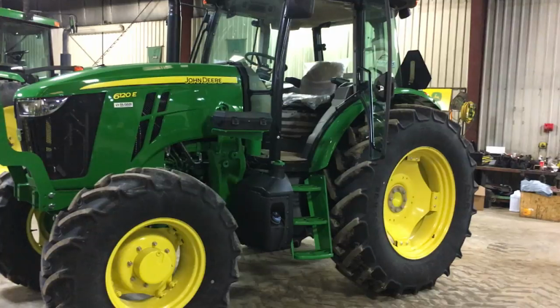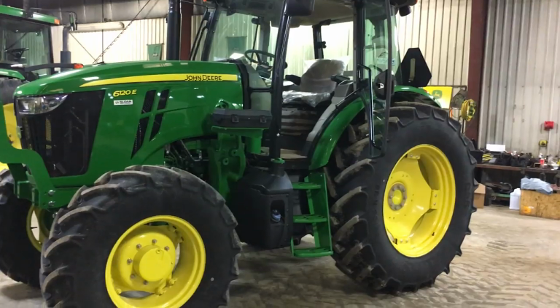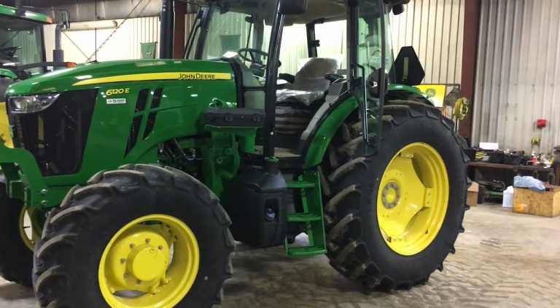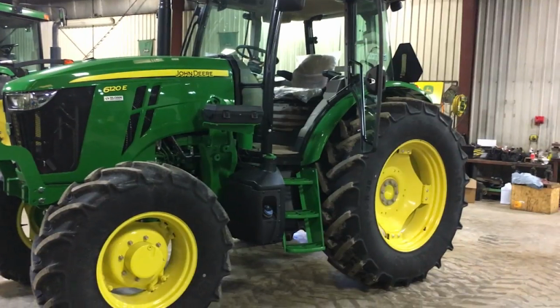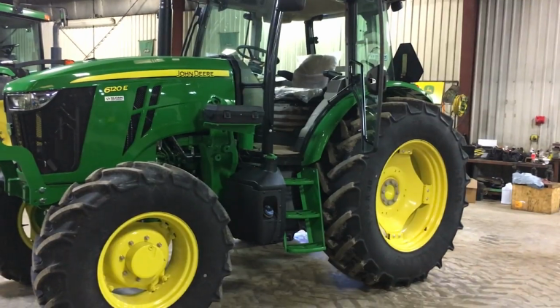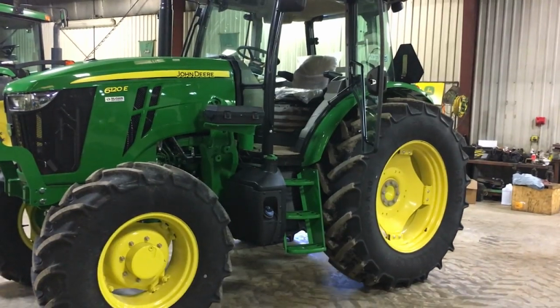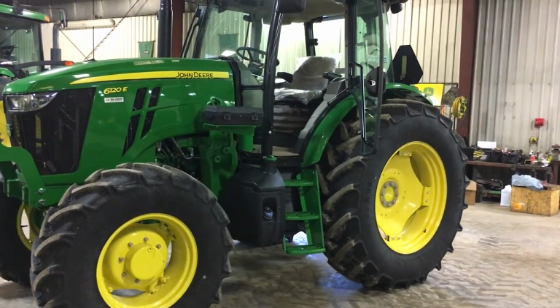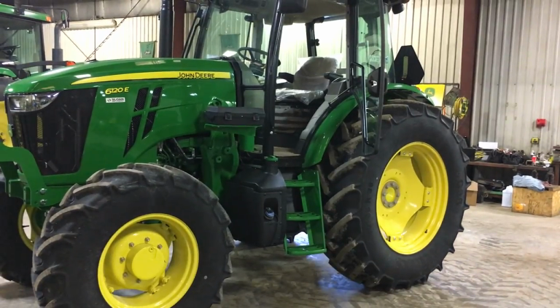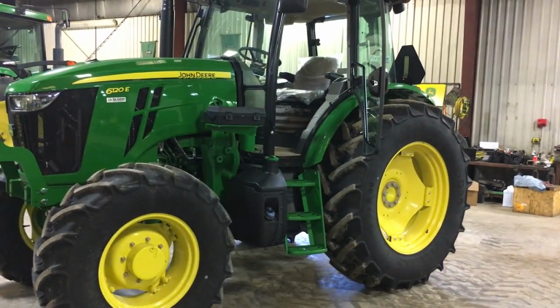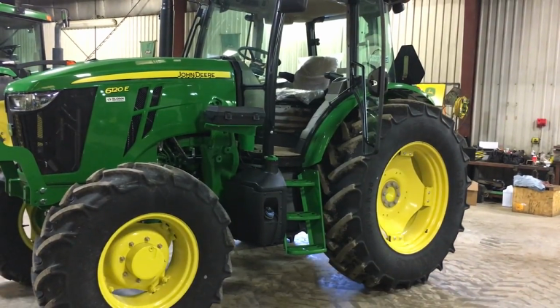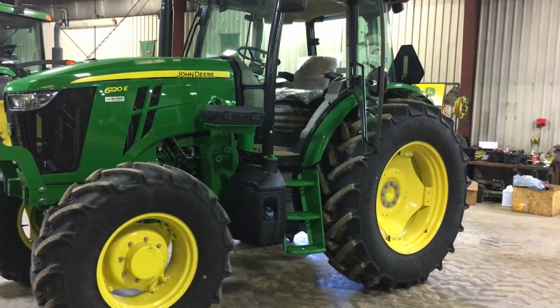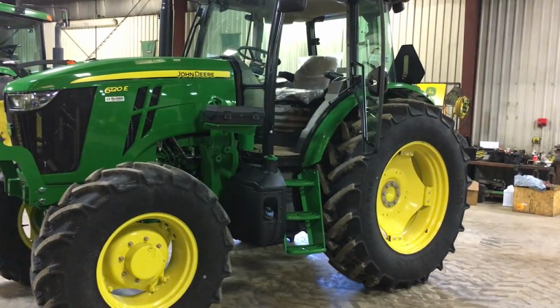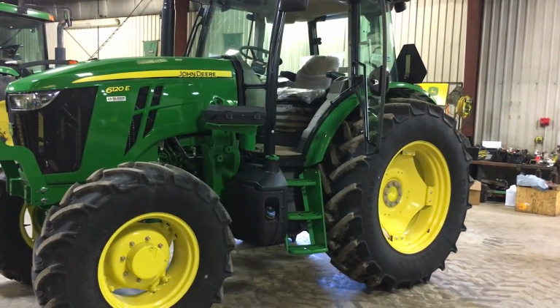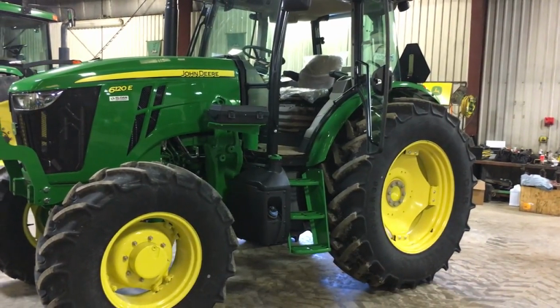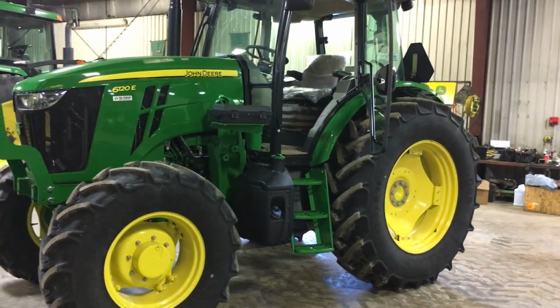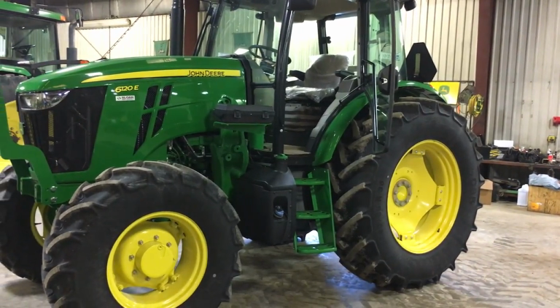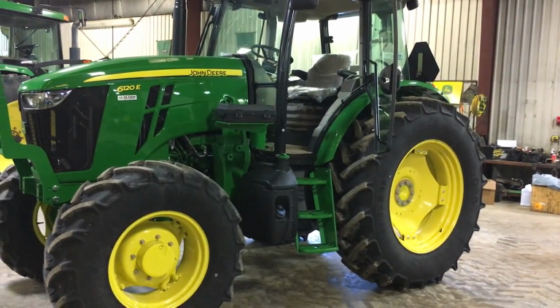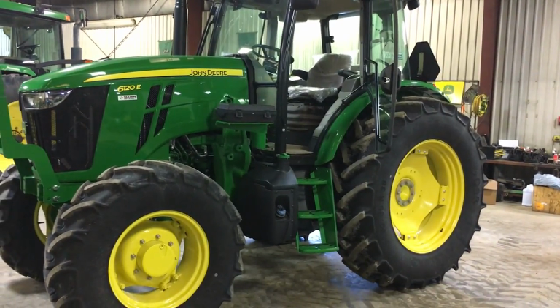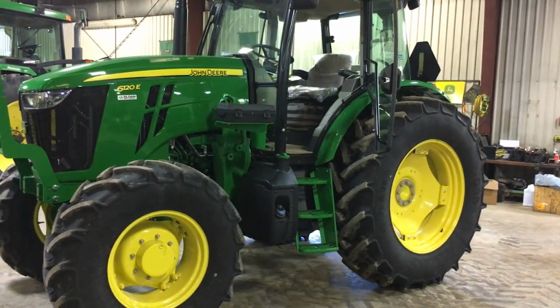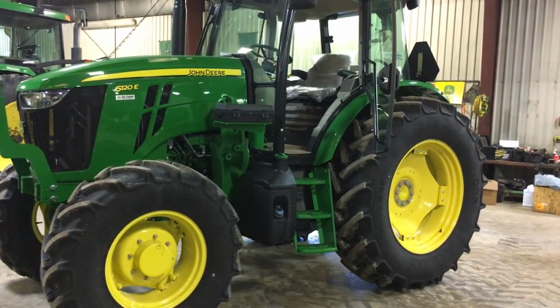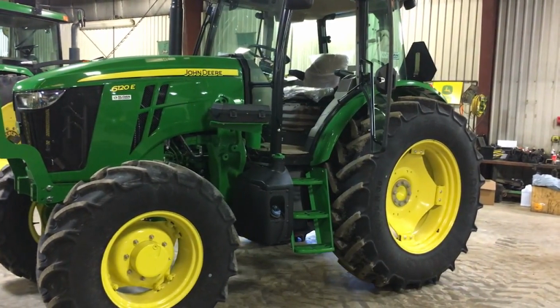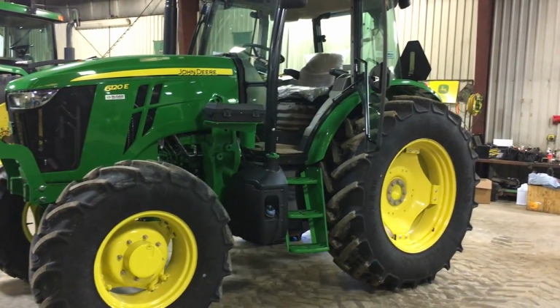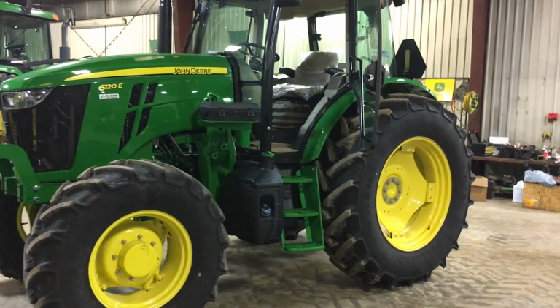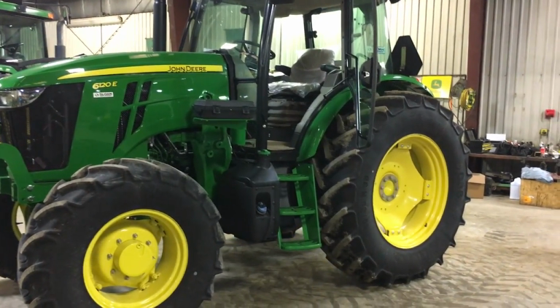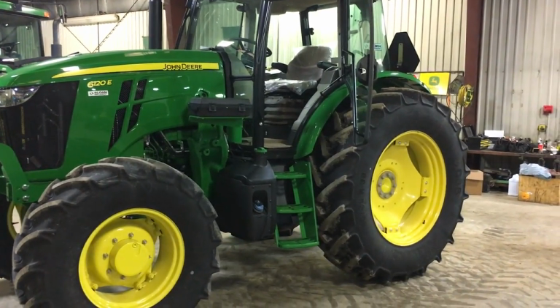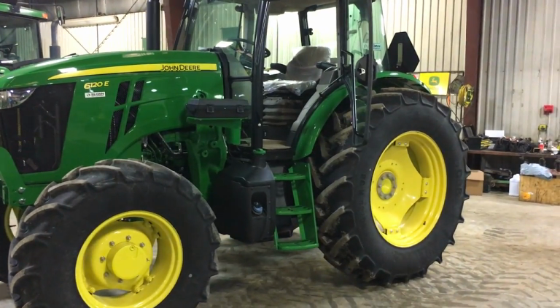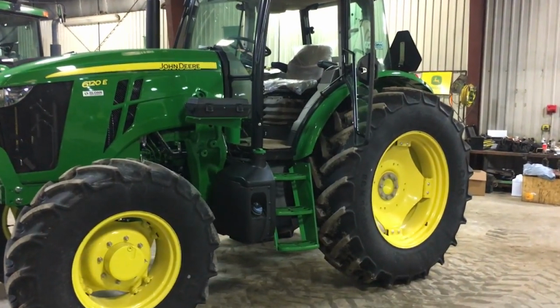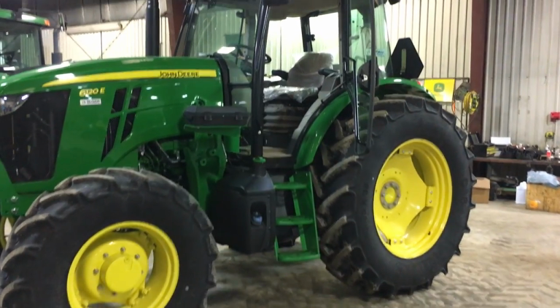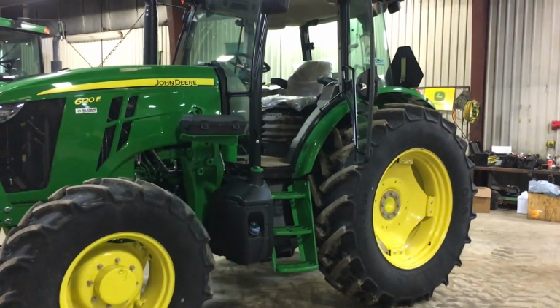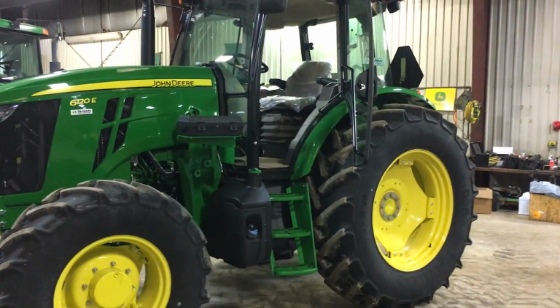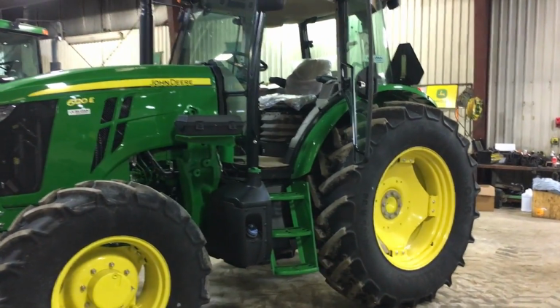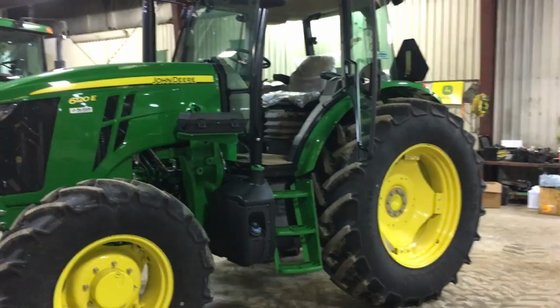Hi, this is Ryan with Sloan Implement. Today we're going to talk about a new series of tractors from John Deere, the 6E.